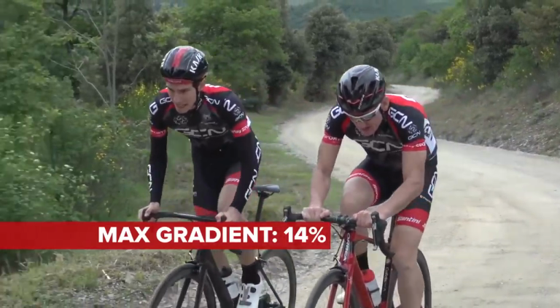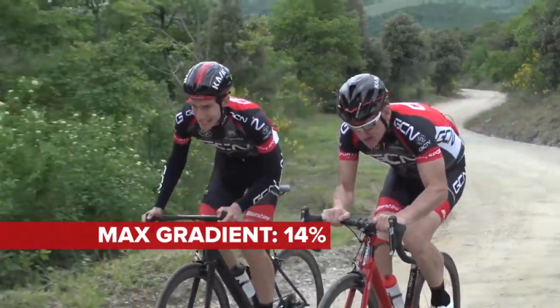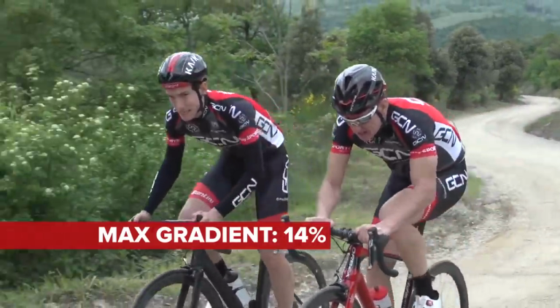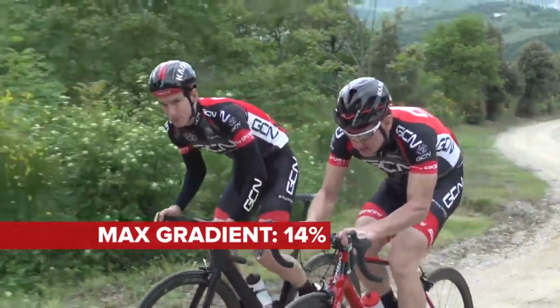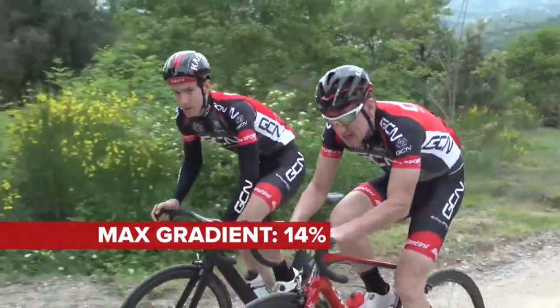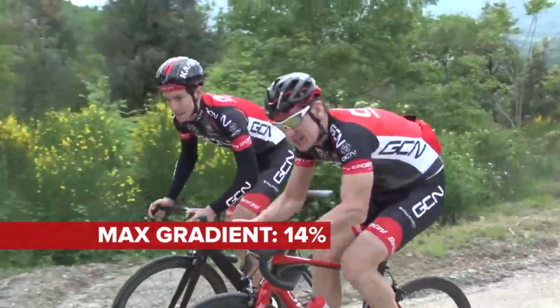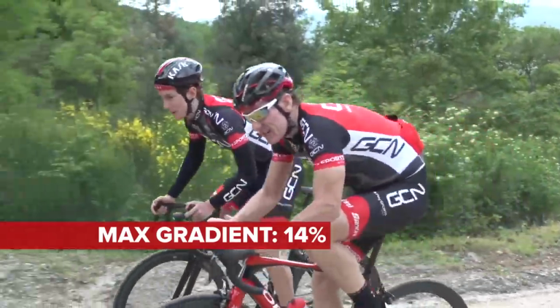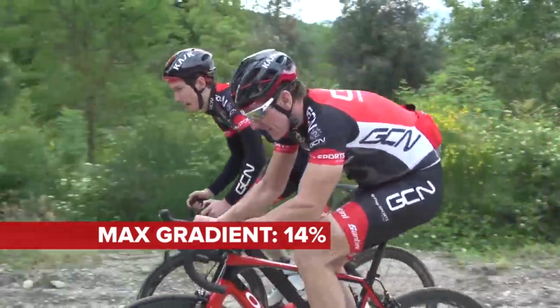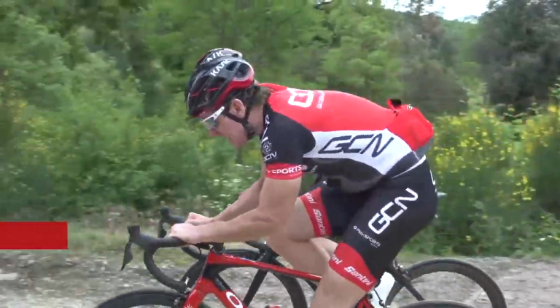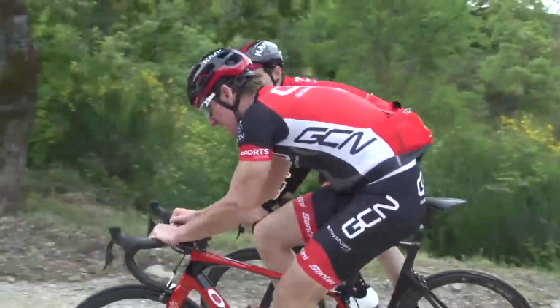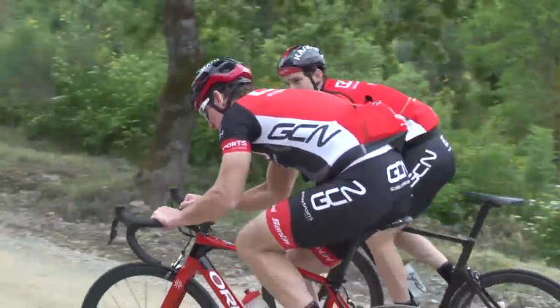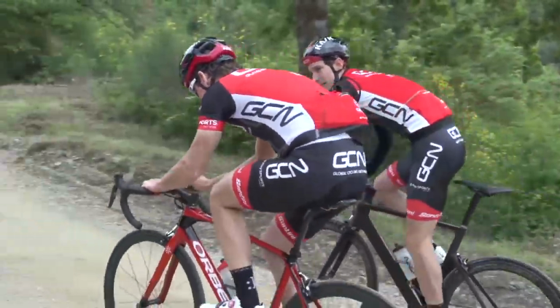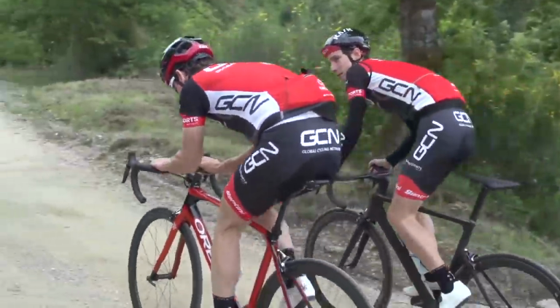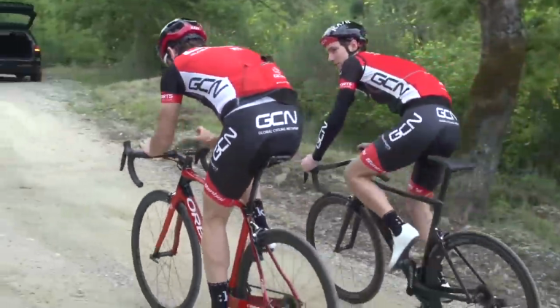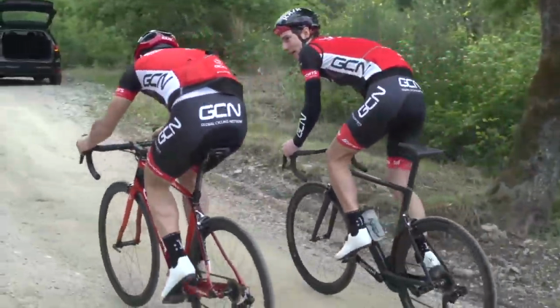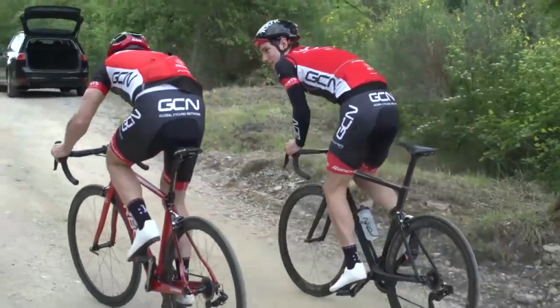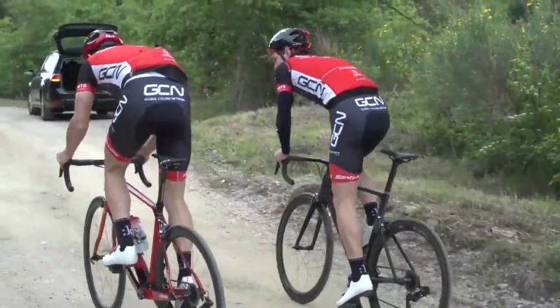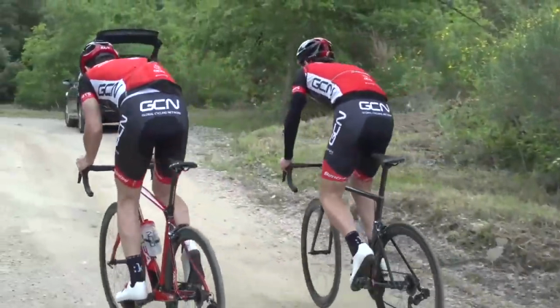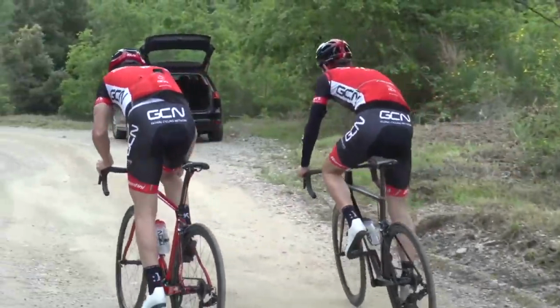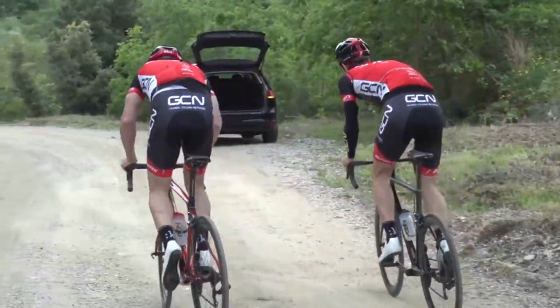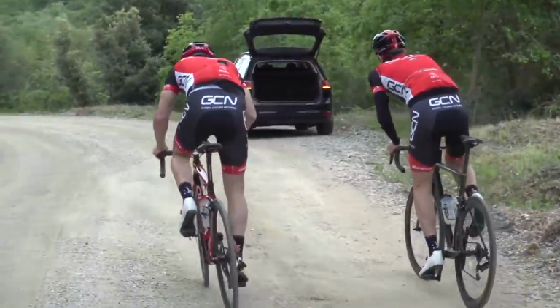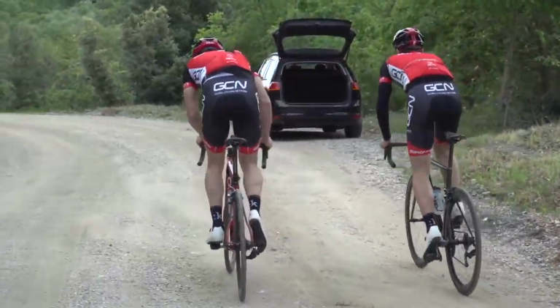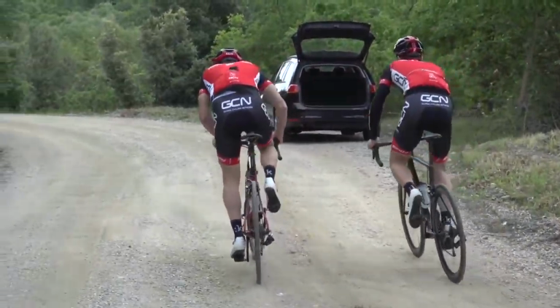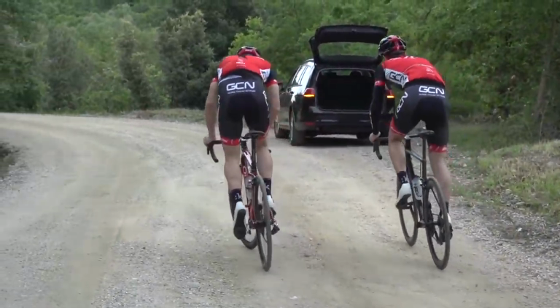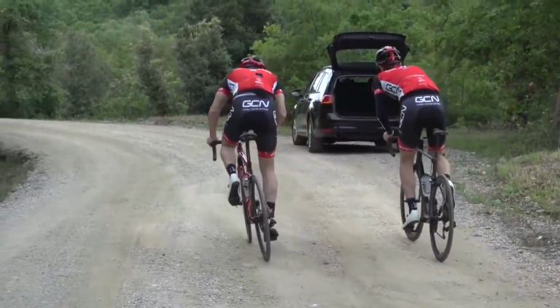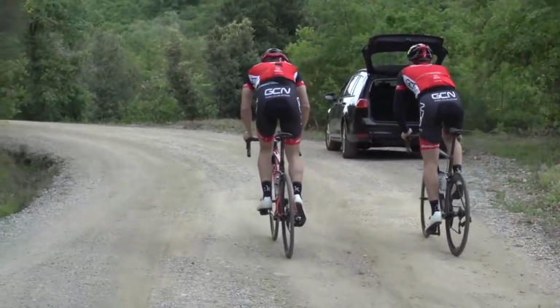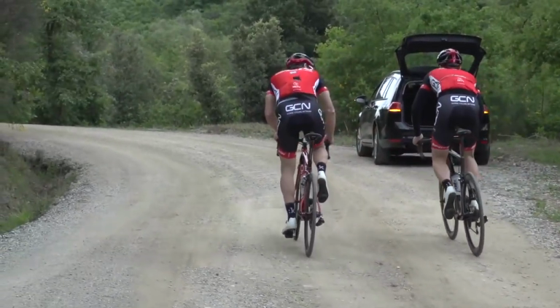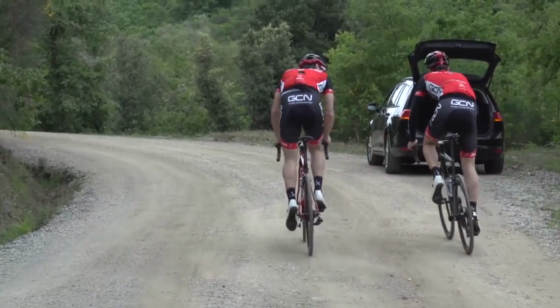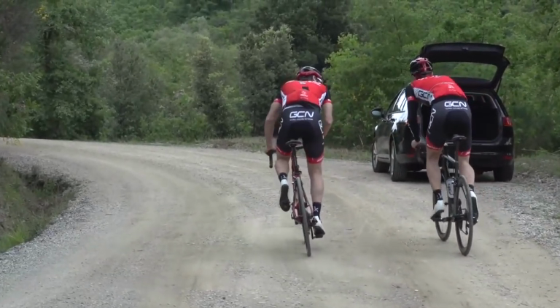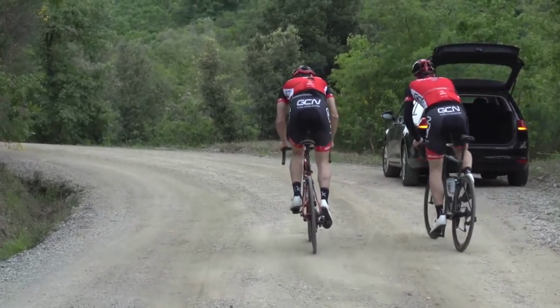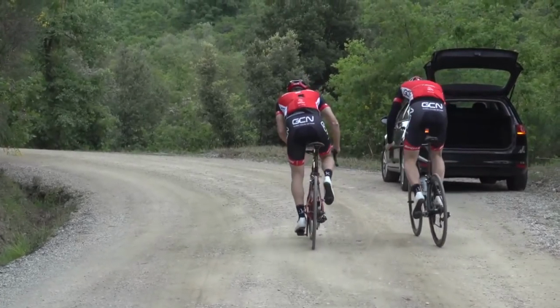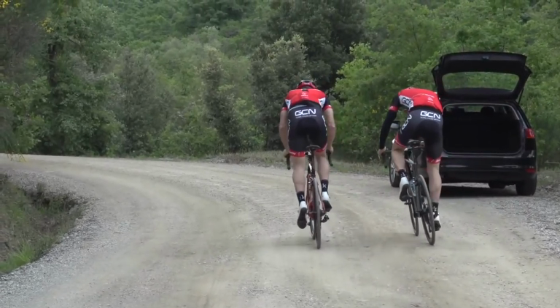That is the steepest point of this climb and it's going to cause a selection, surely. The worst thing is, I've only got one gear left. I've got none!